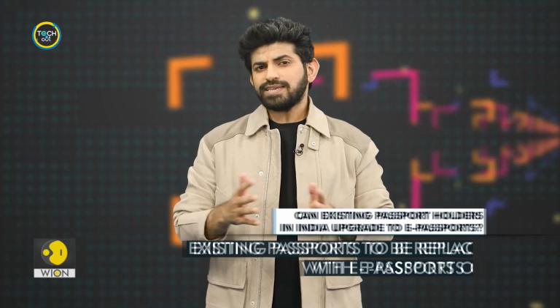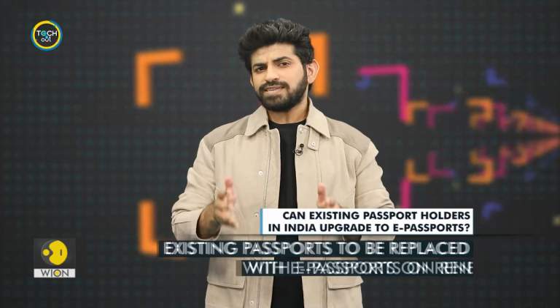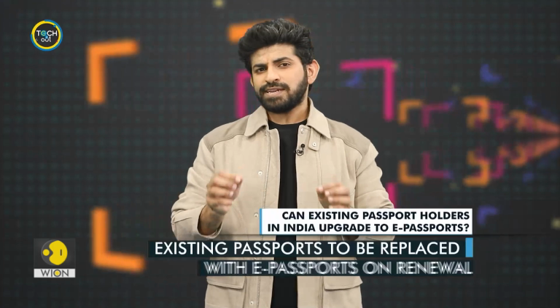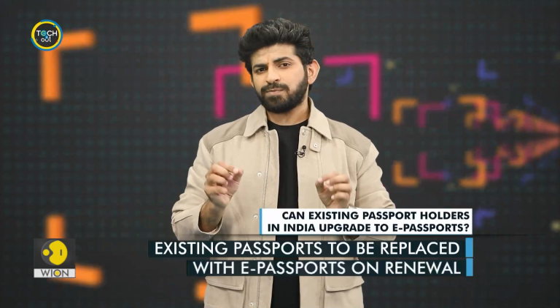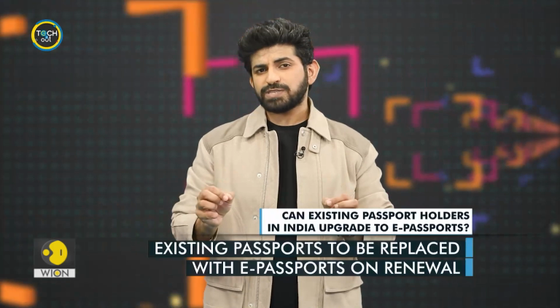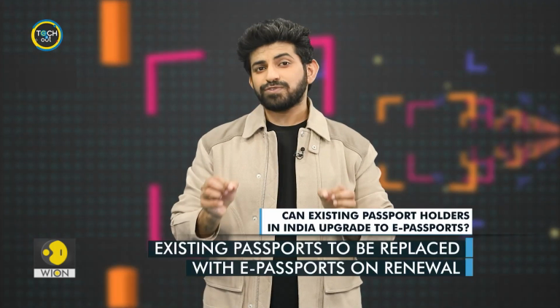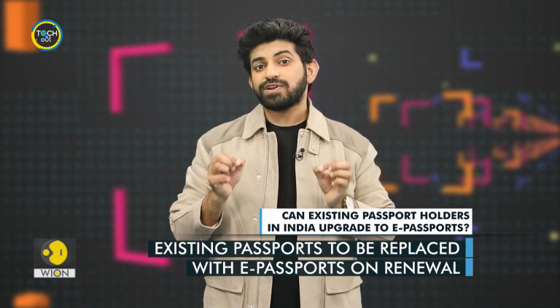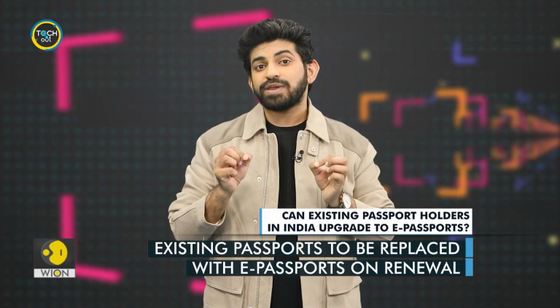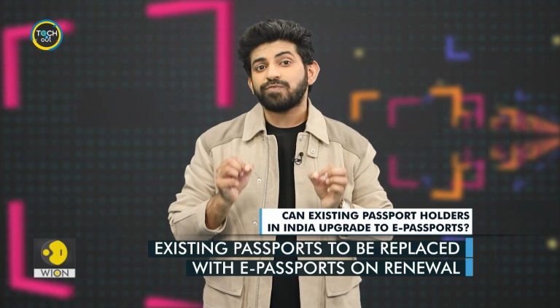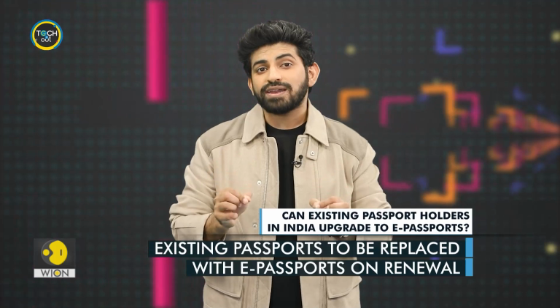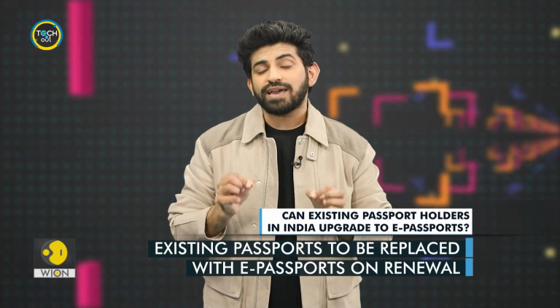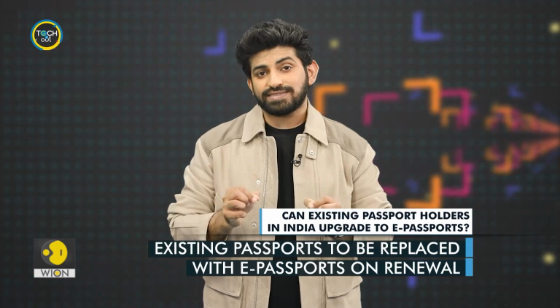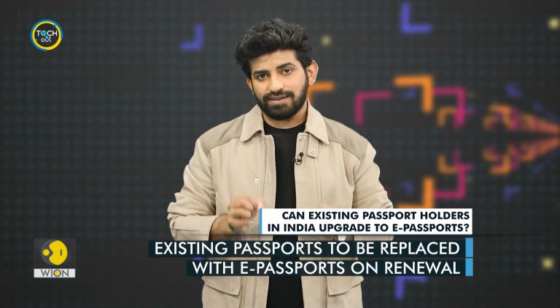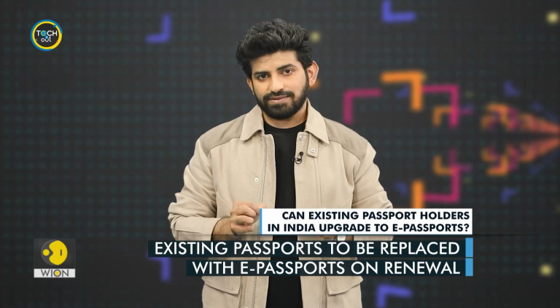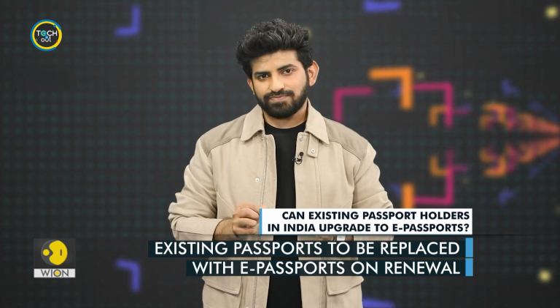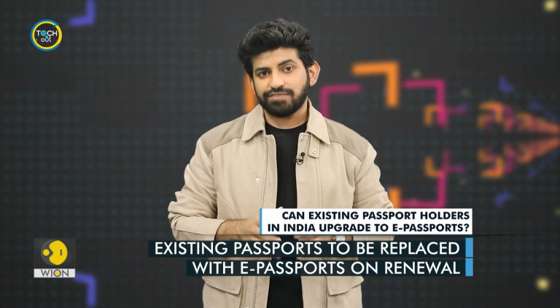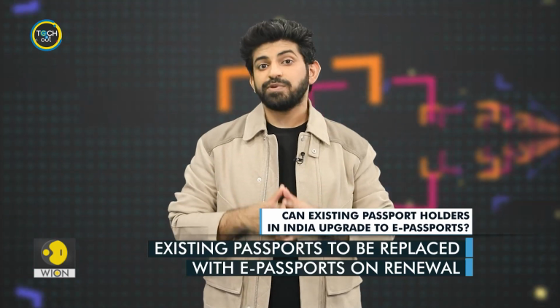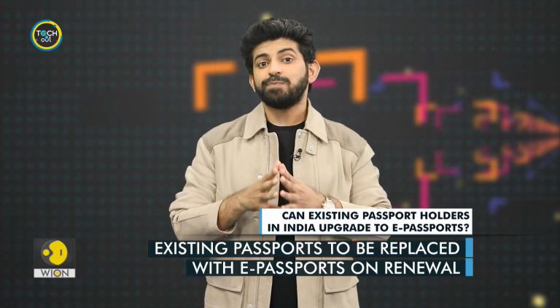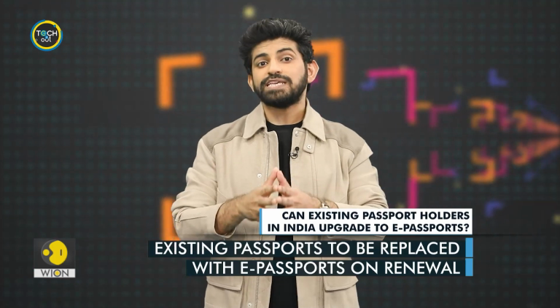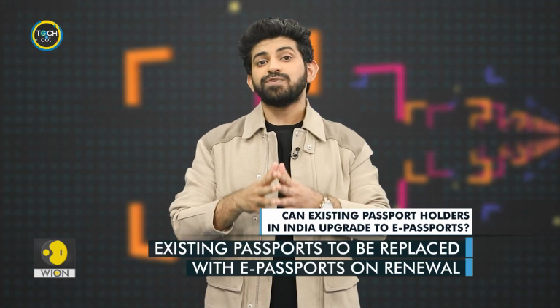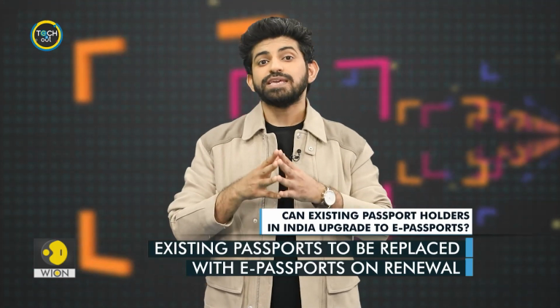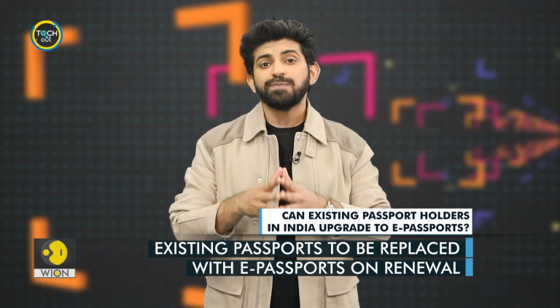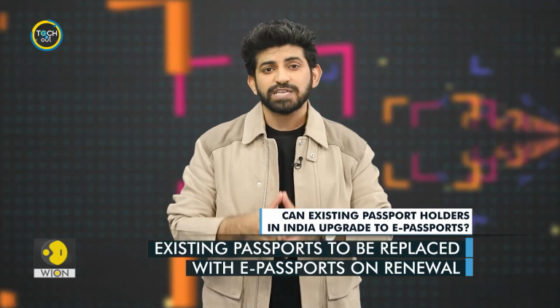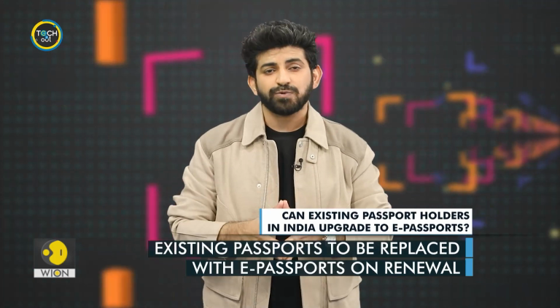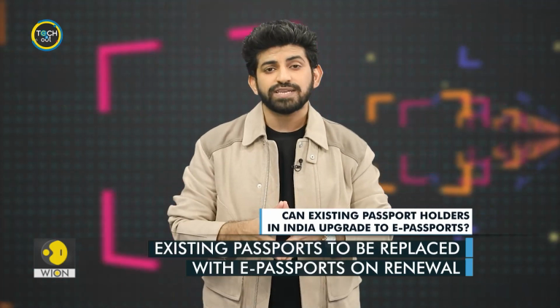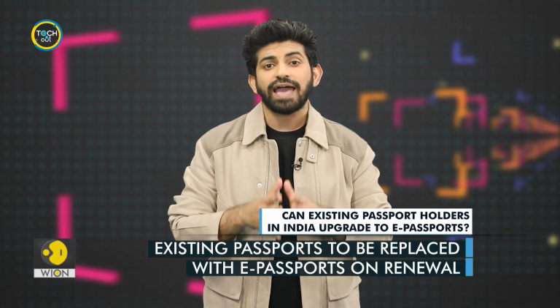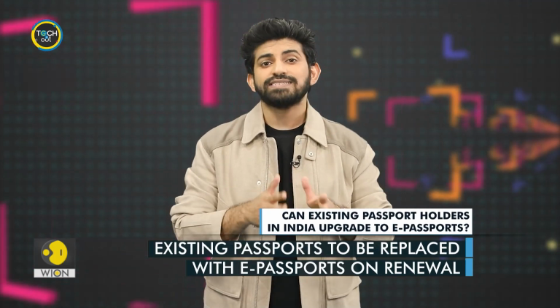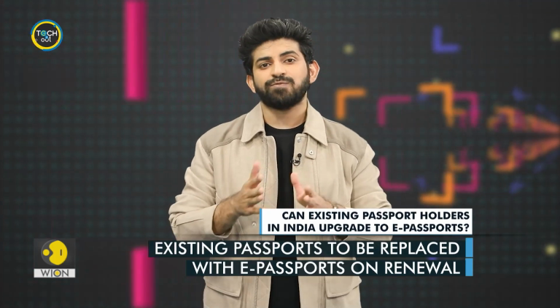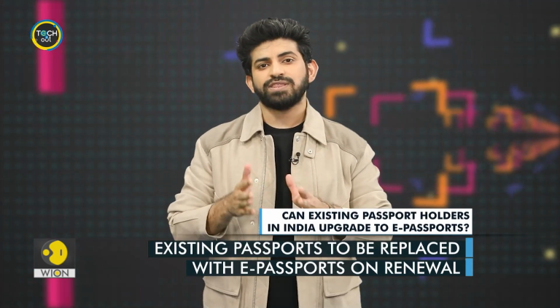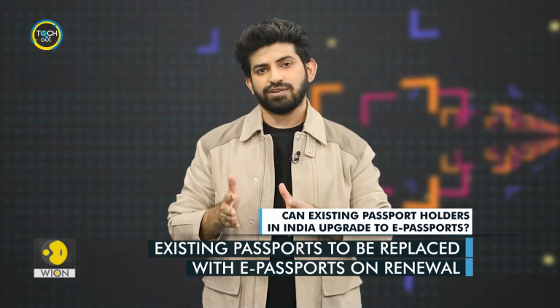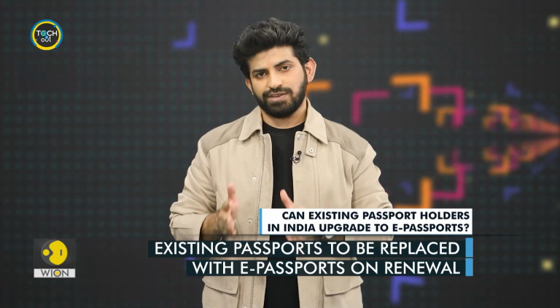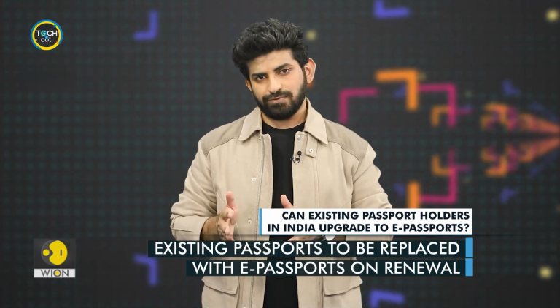Existing Indian passports will remain valid as they are. They will be replaced with e-passports as and when they are renewed.